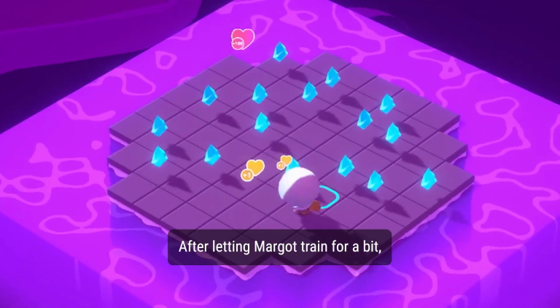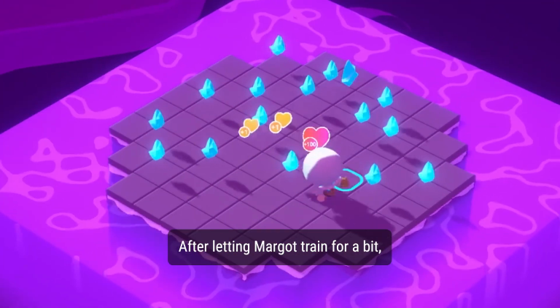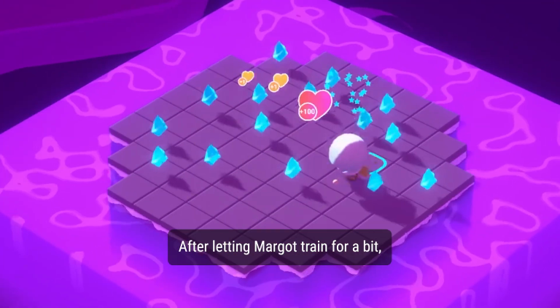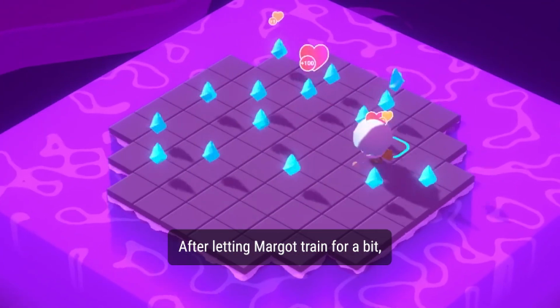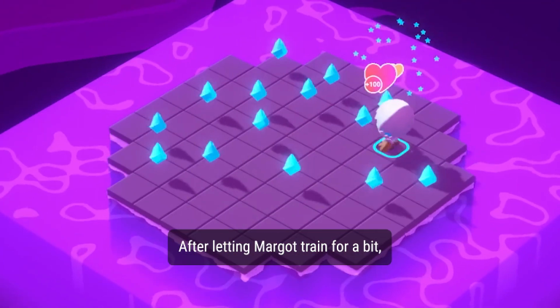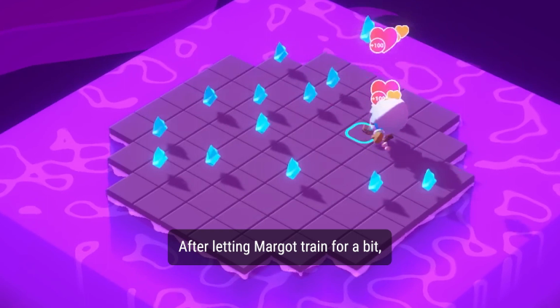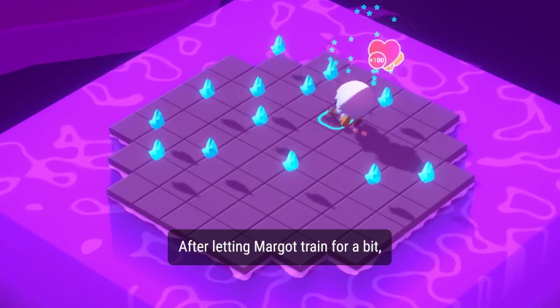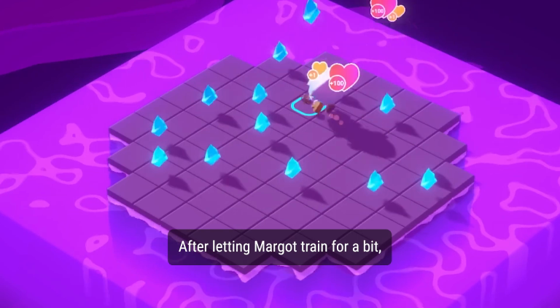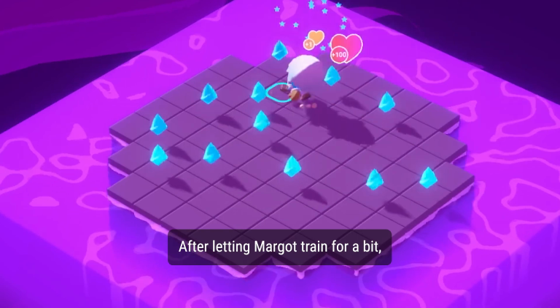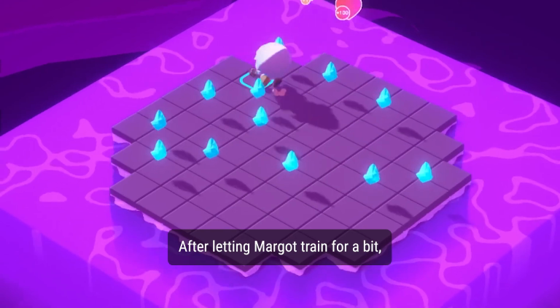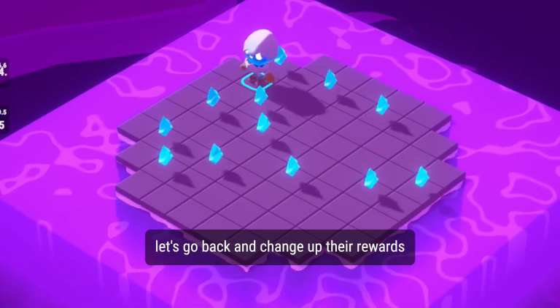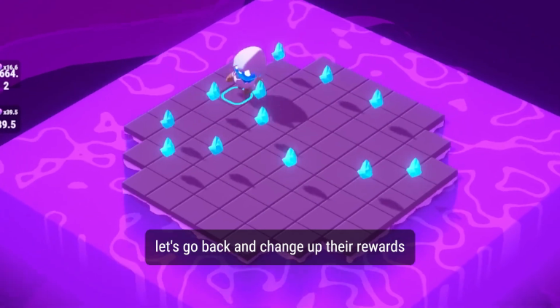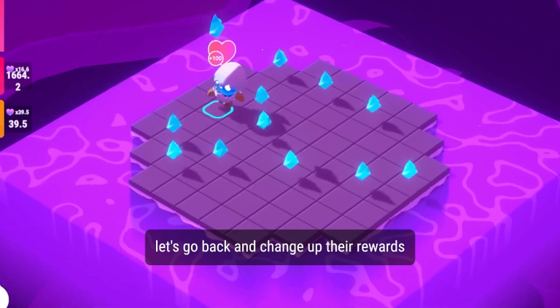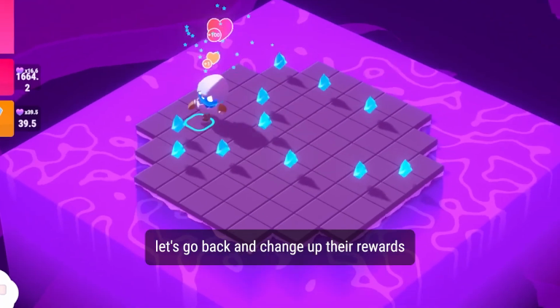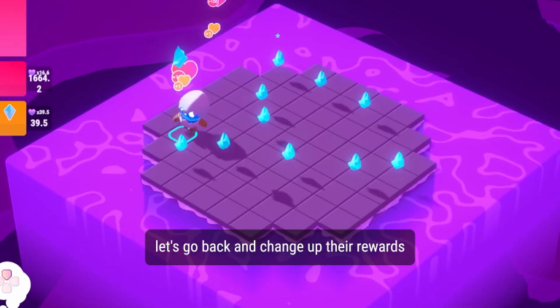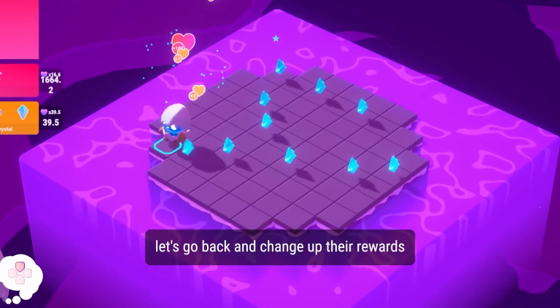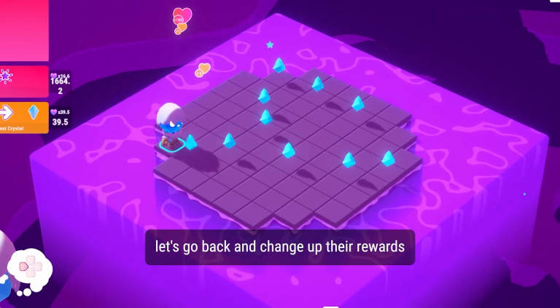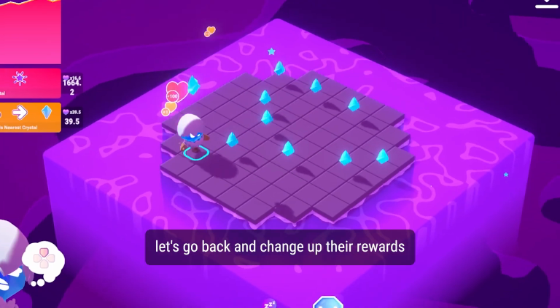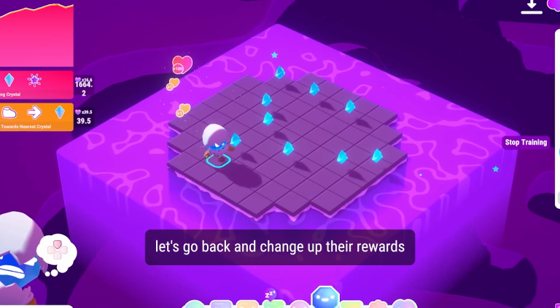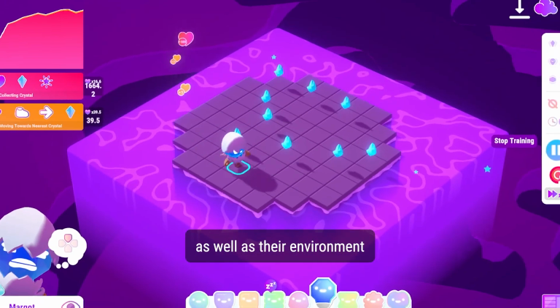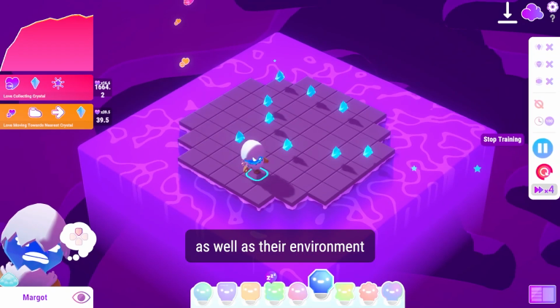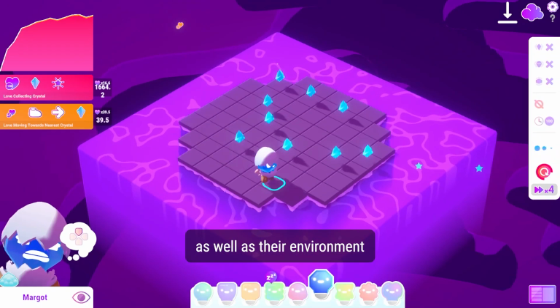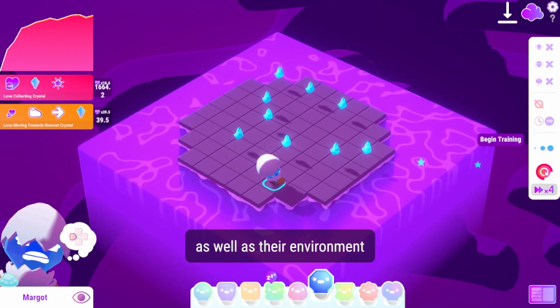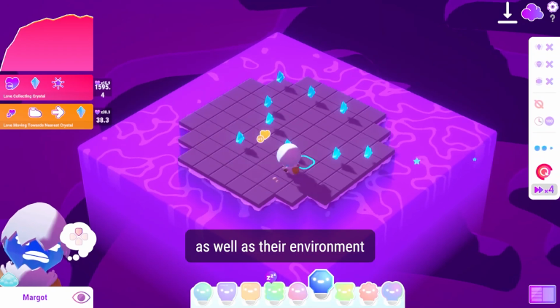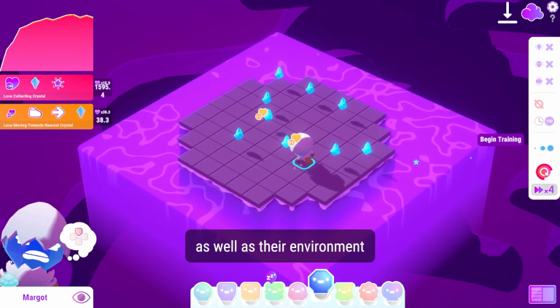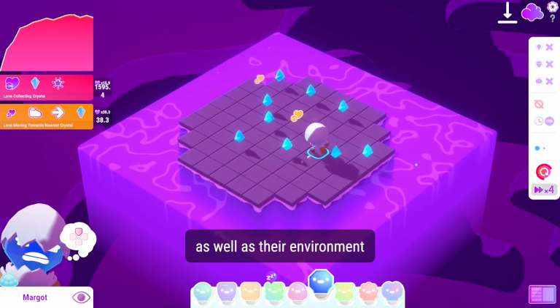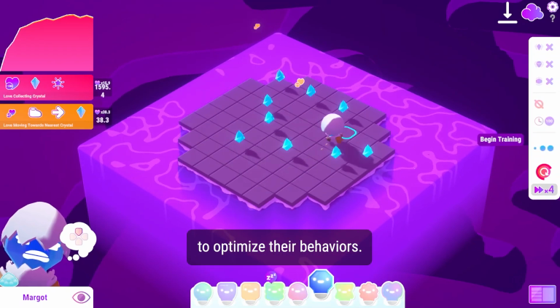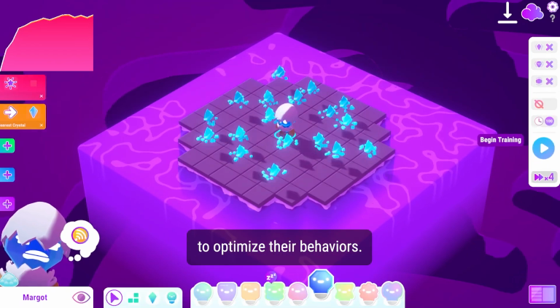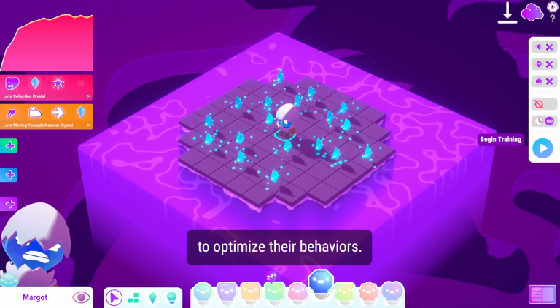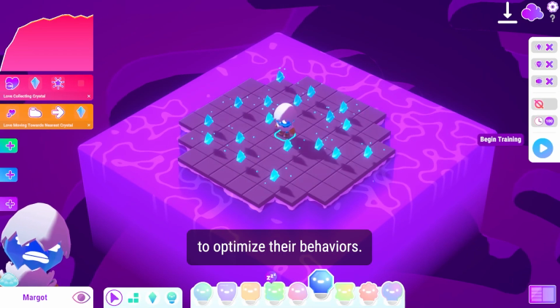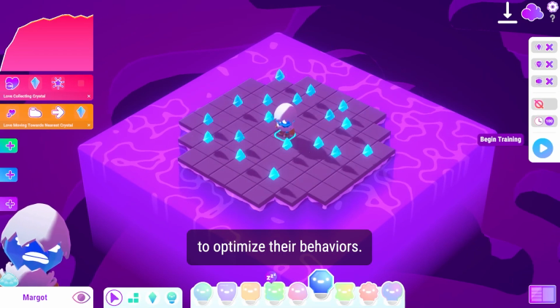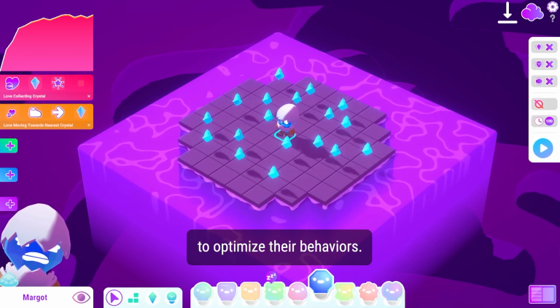Let's test out what happens and watch them learn. After letting Margo train for a bit, let's go back and change up their rewards as well as their environment to optimize their behaviors.